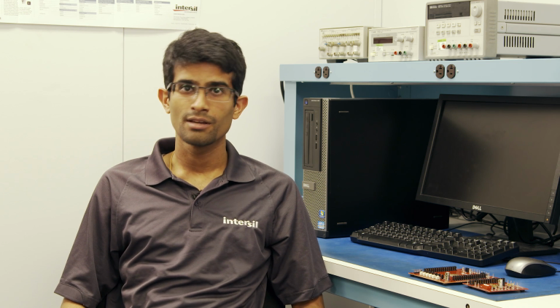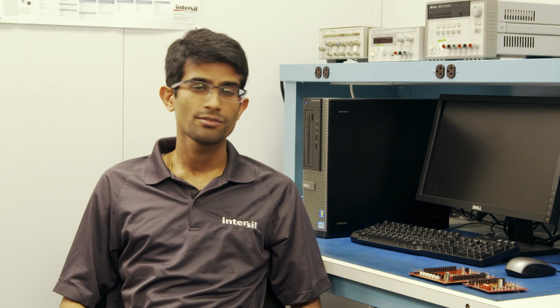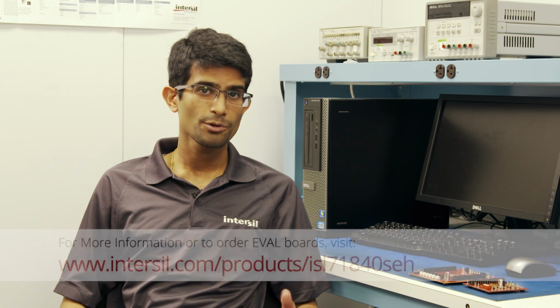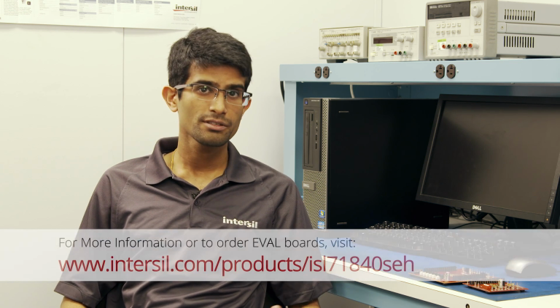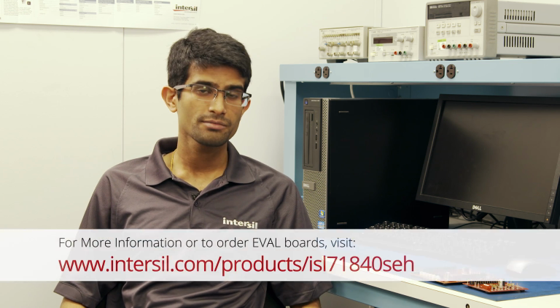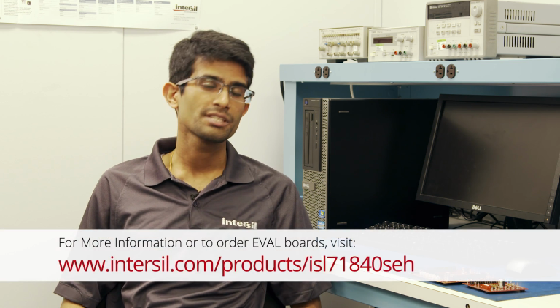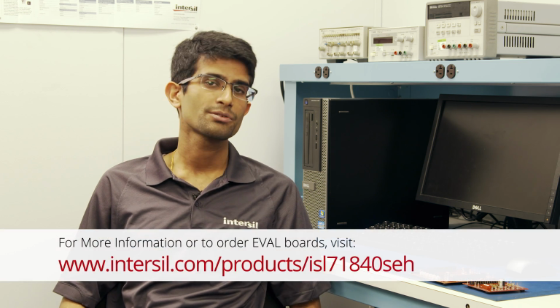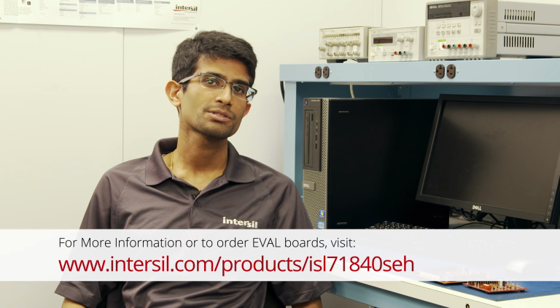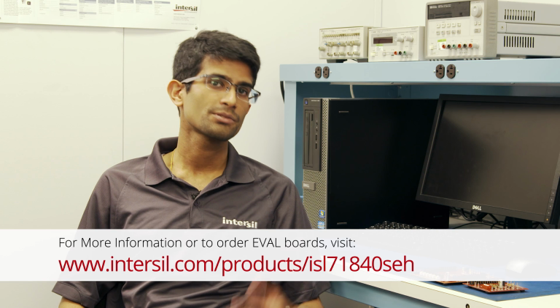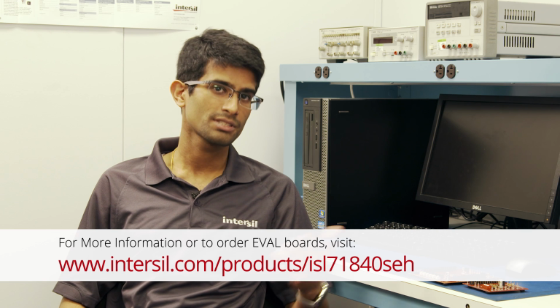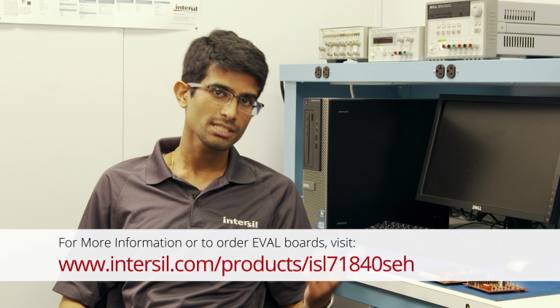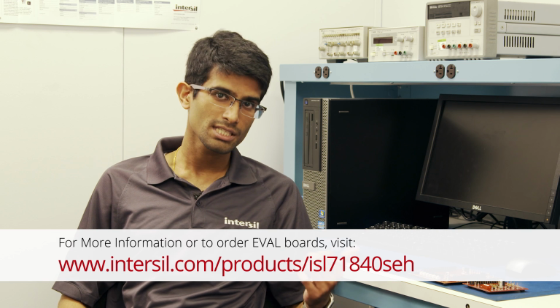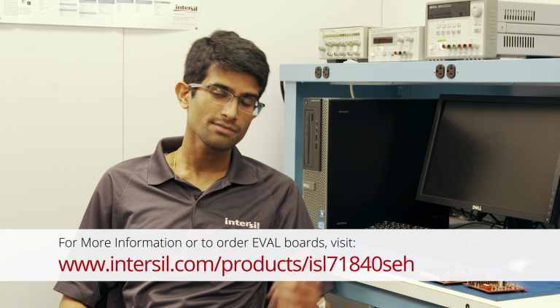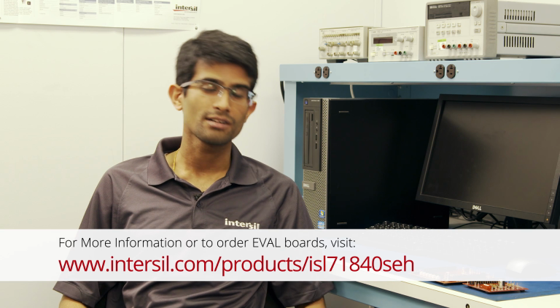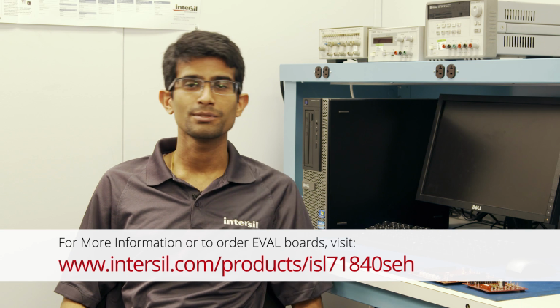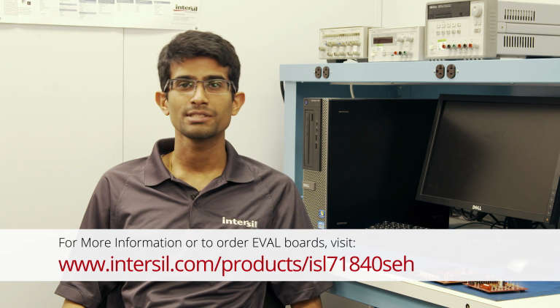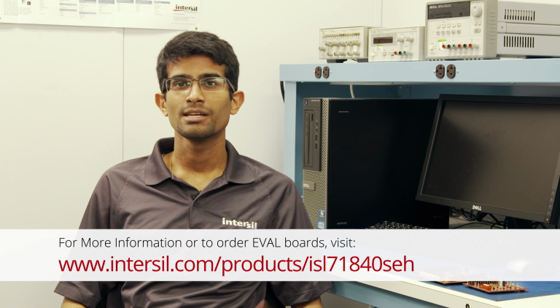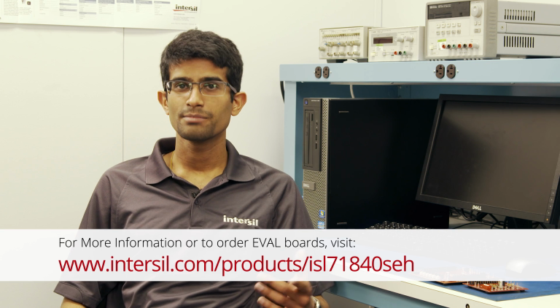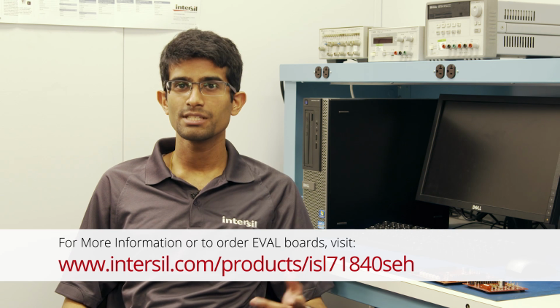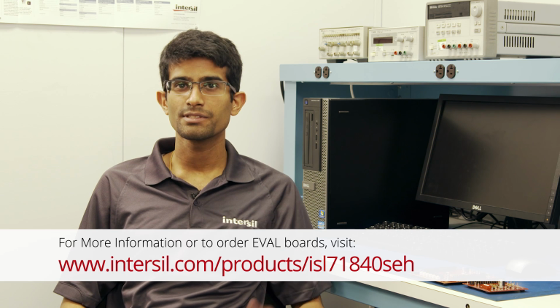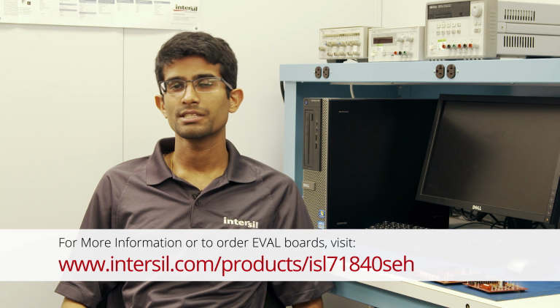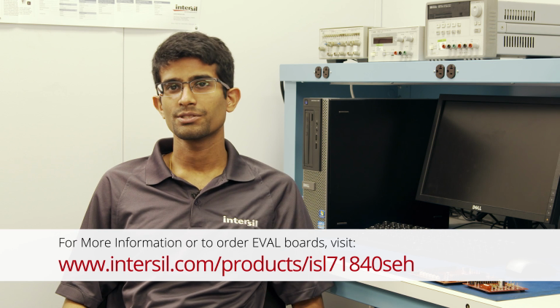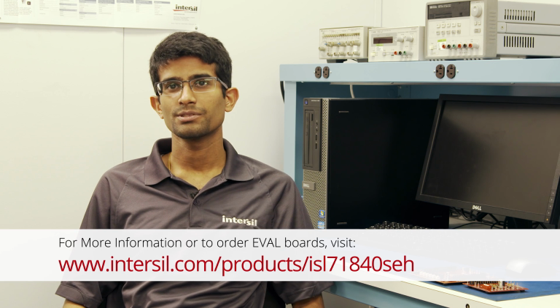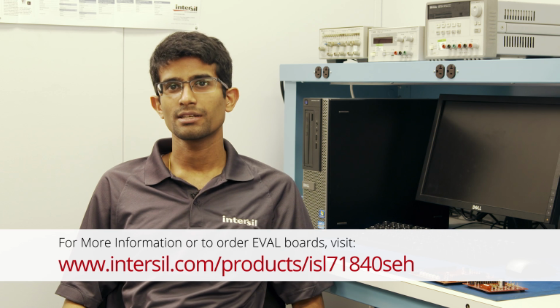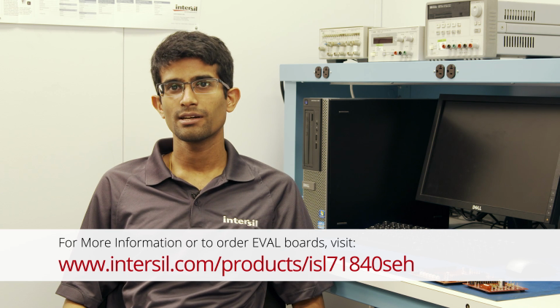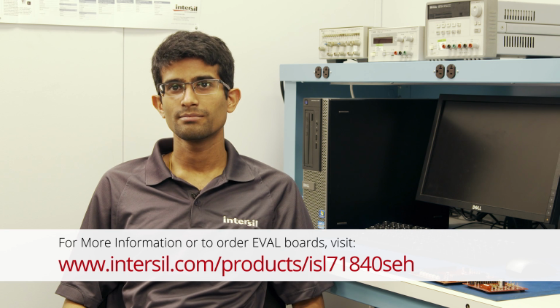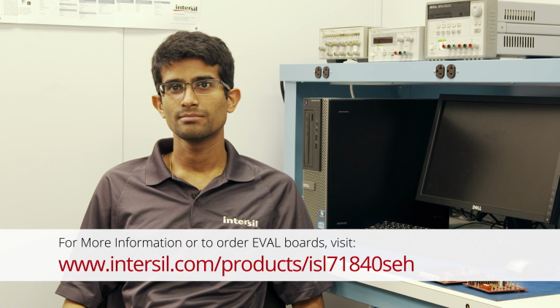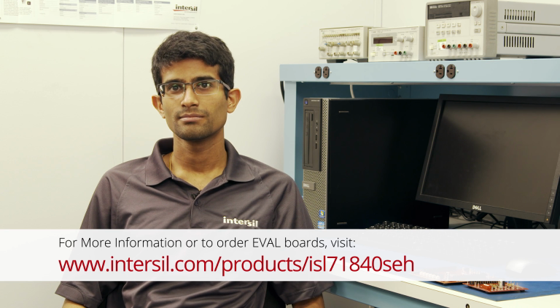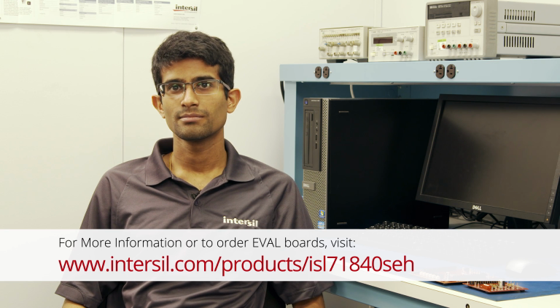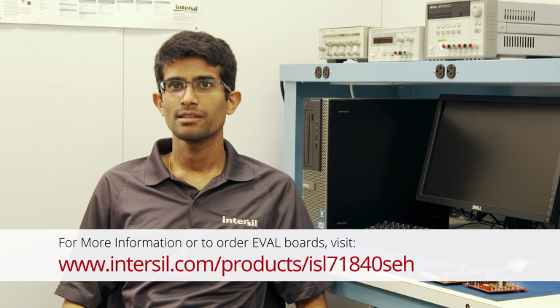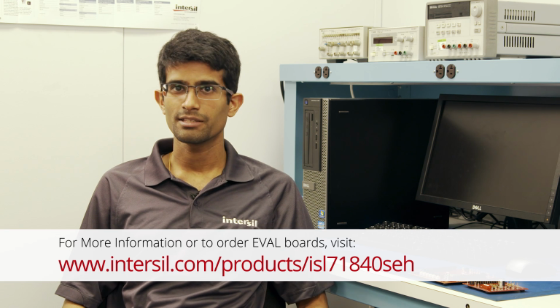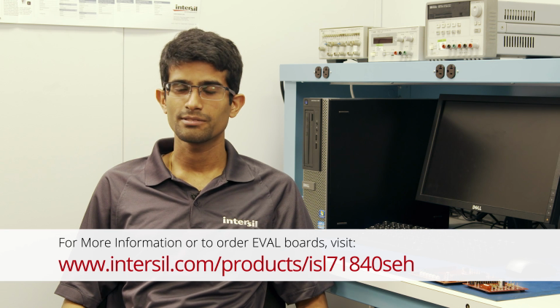For more information or to order these evaluation boards, please visit Intersil.com. Thank you.